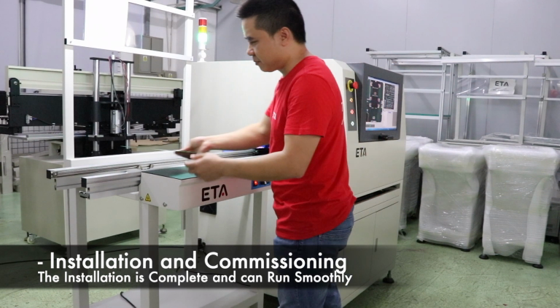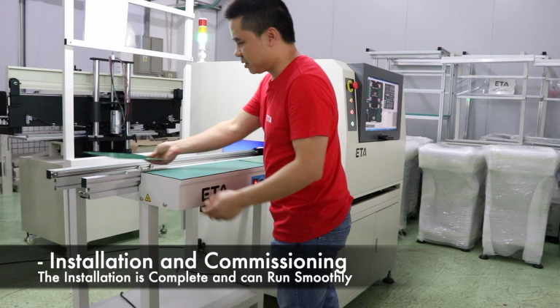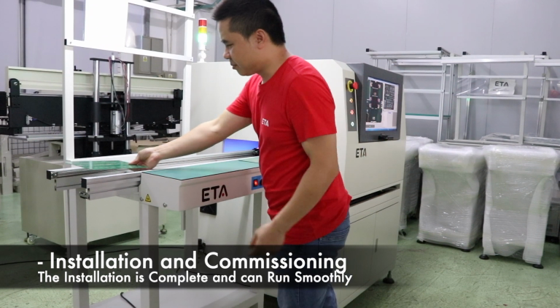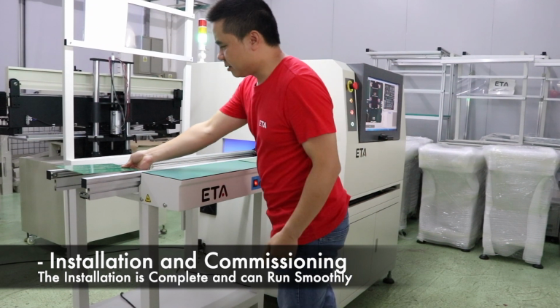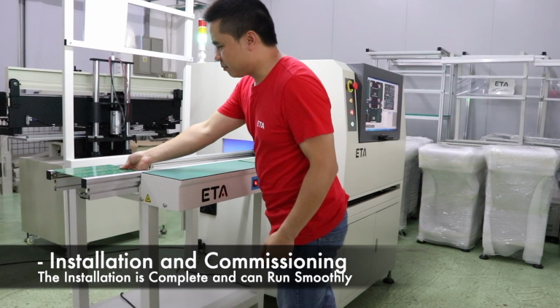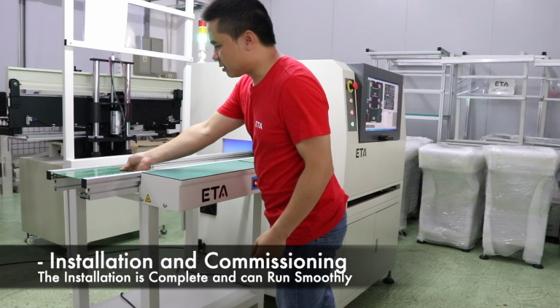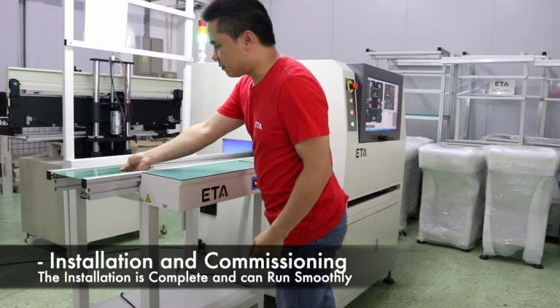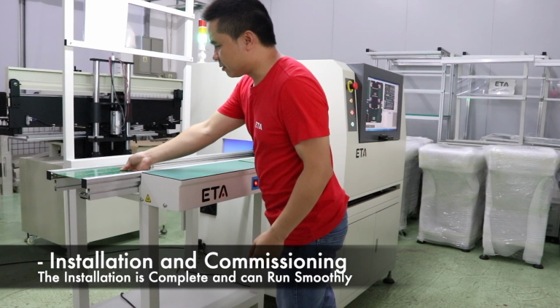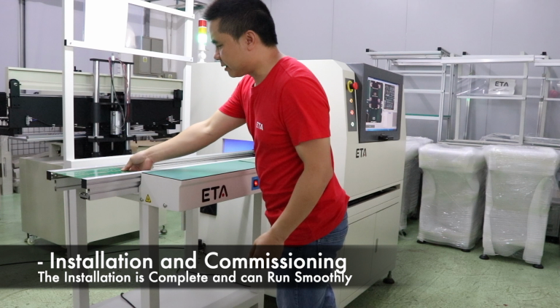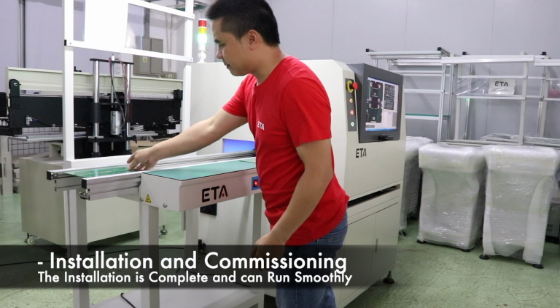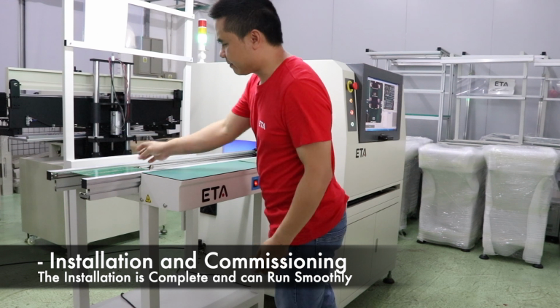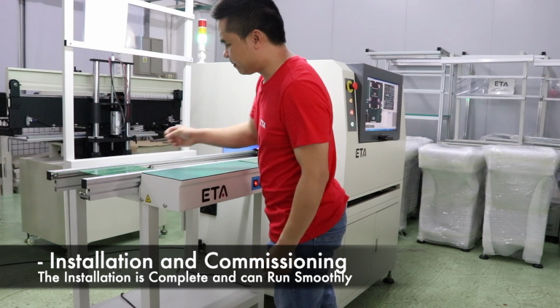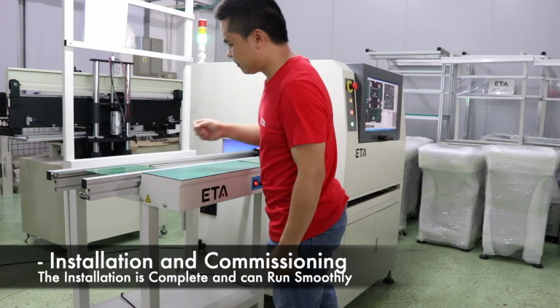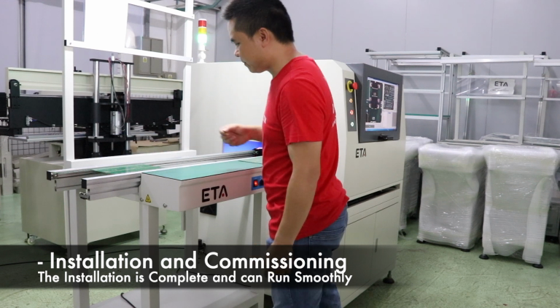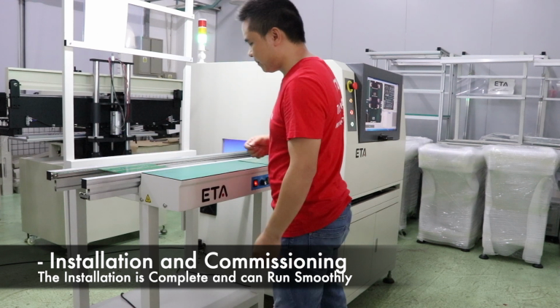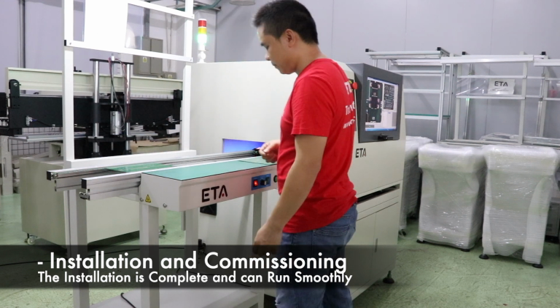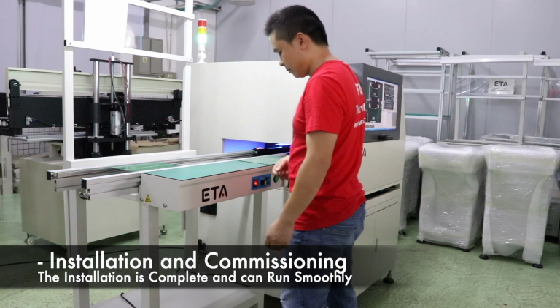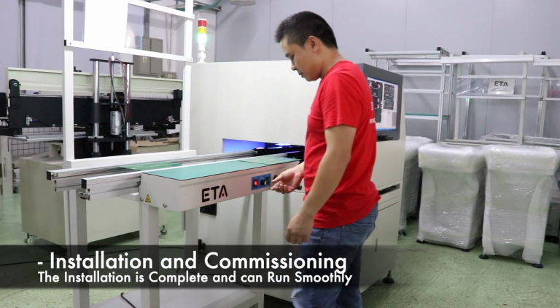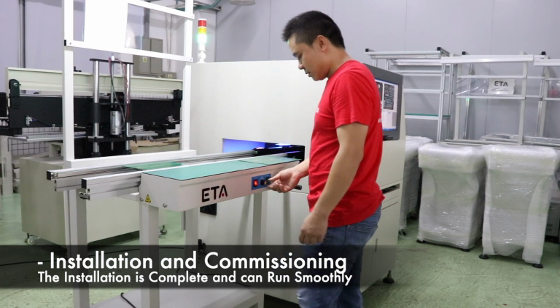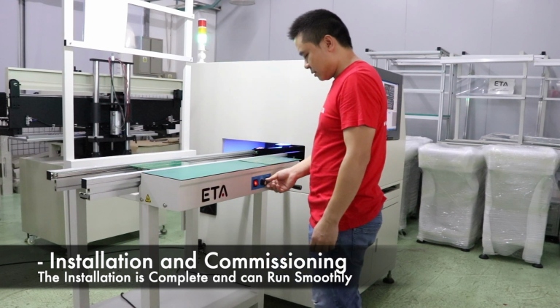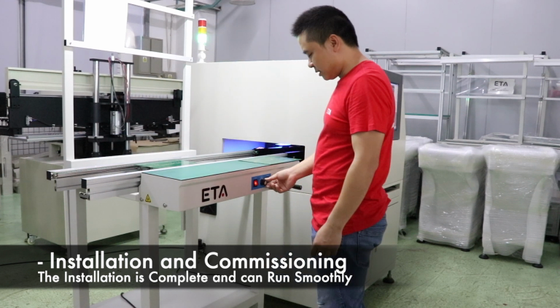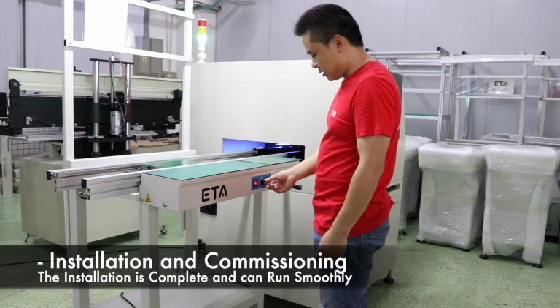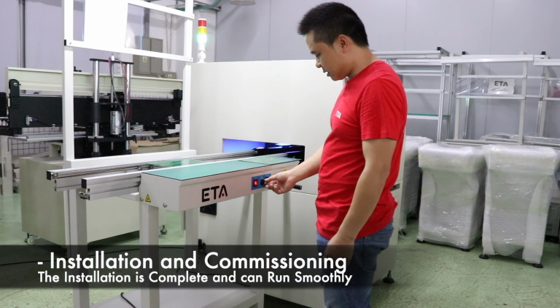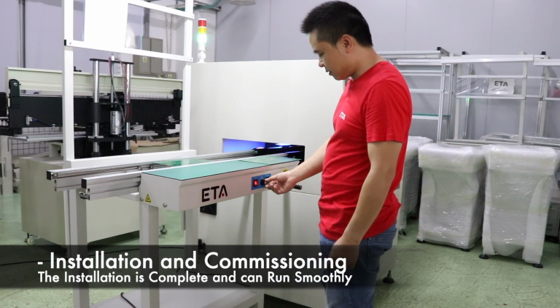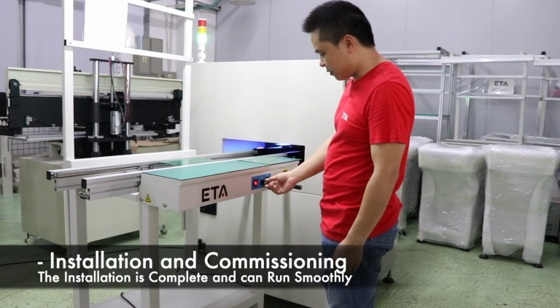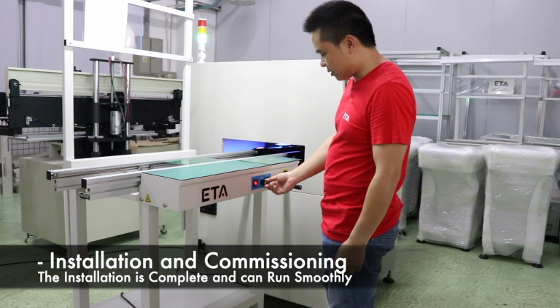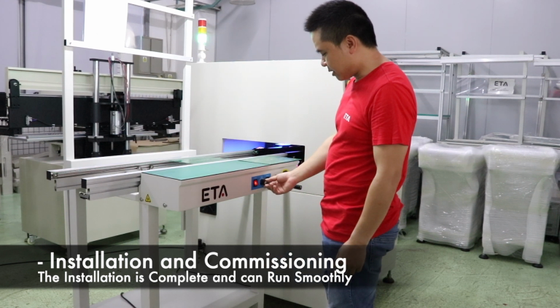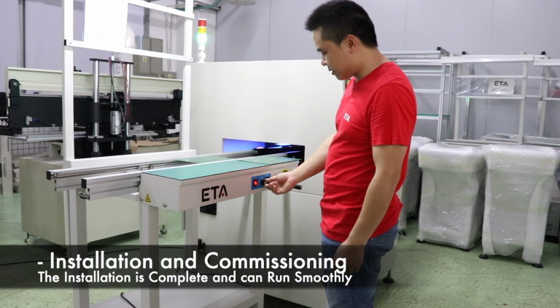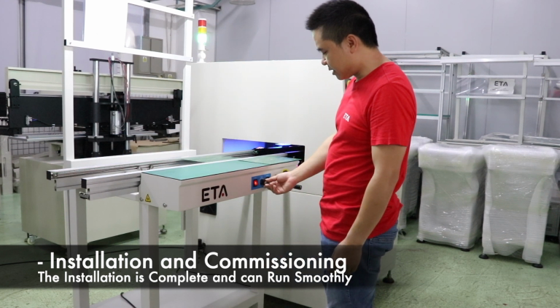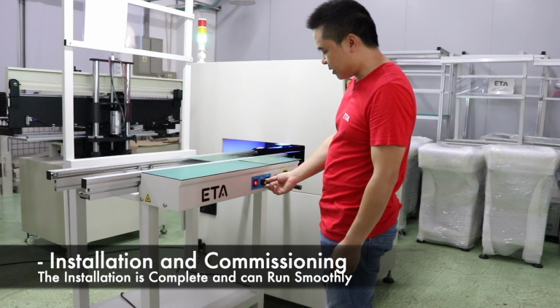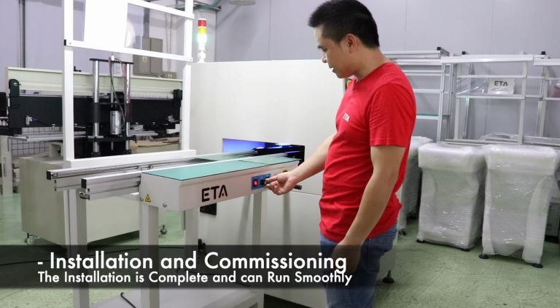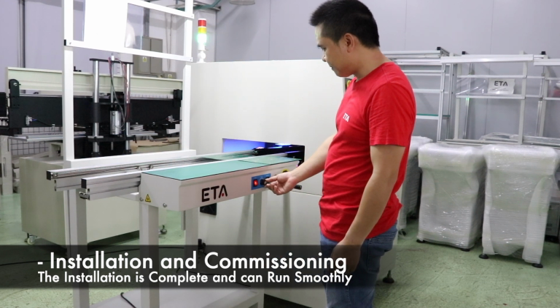Test the normal mode of the machine in the intermediate detection PCB board mode.